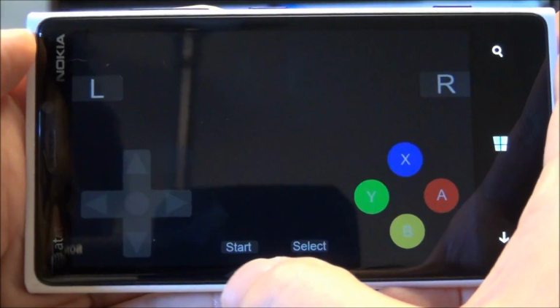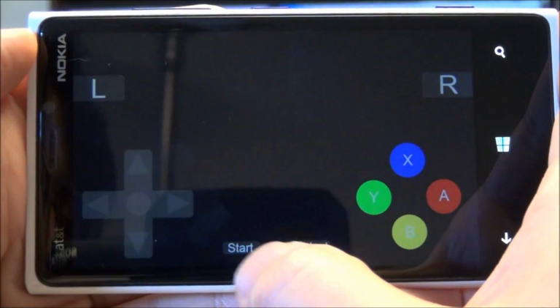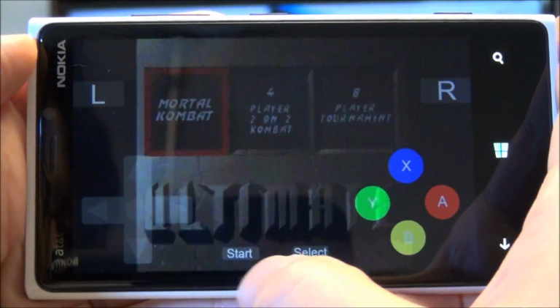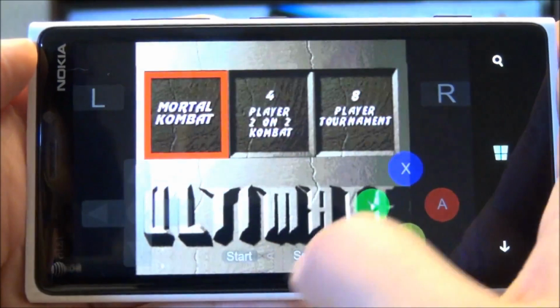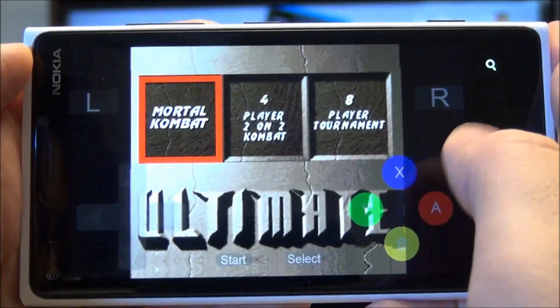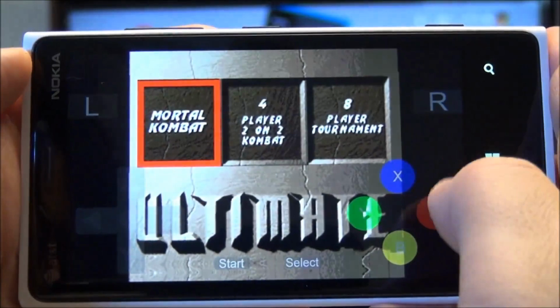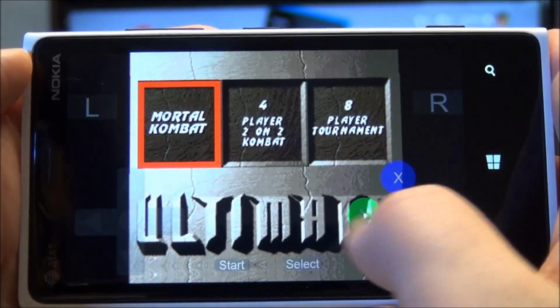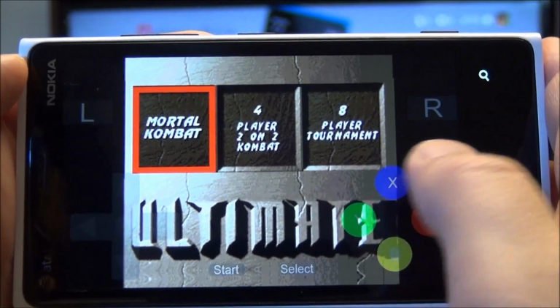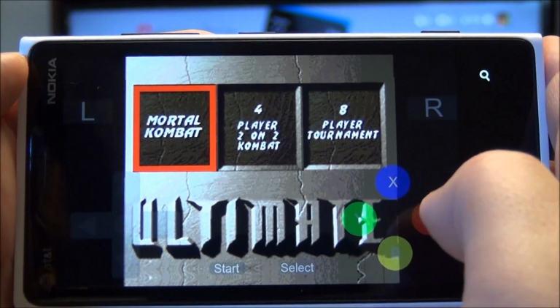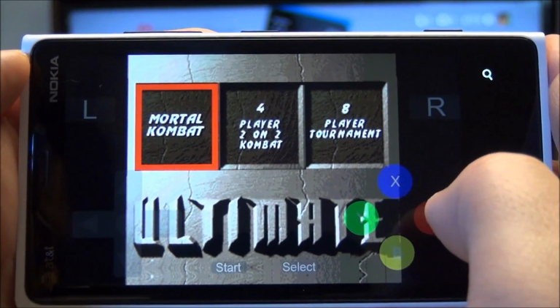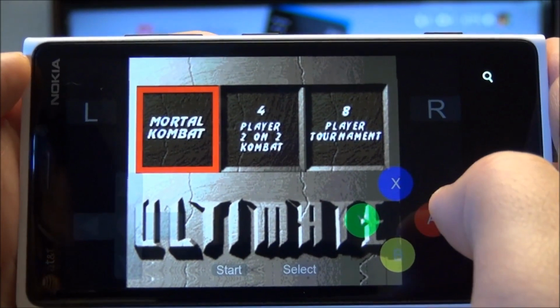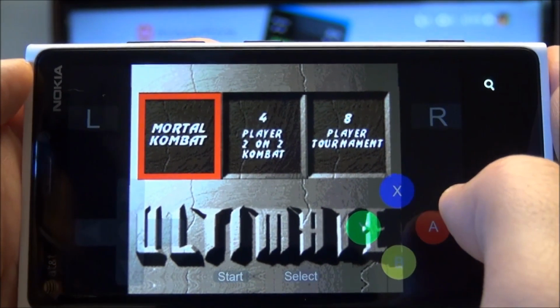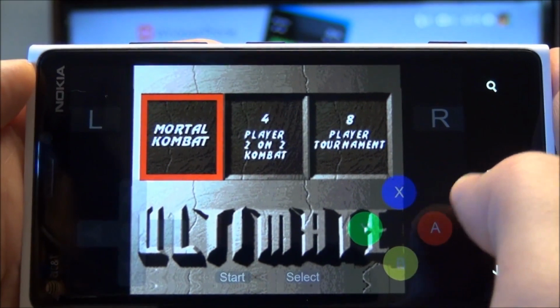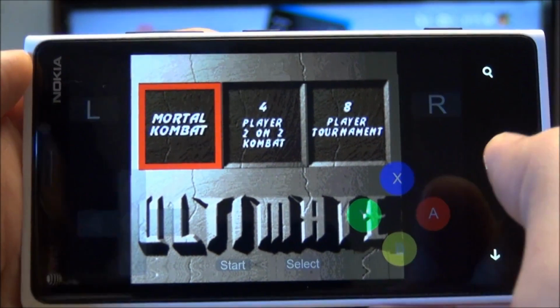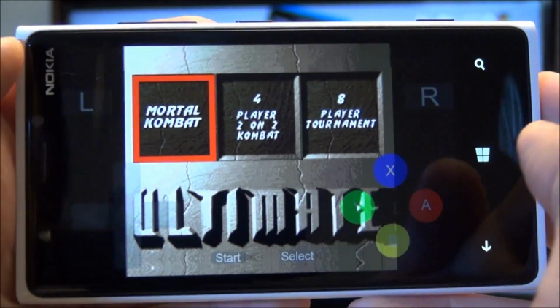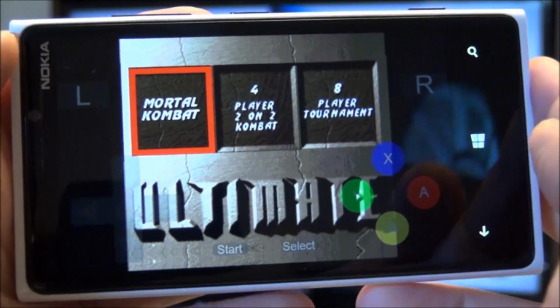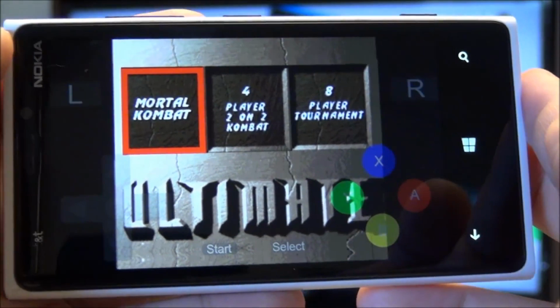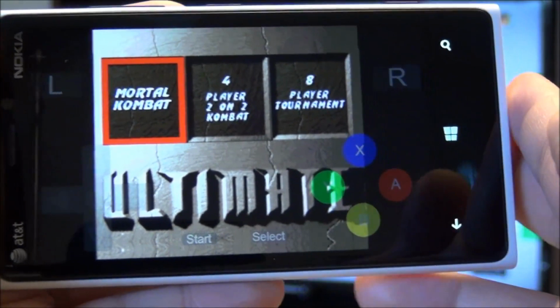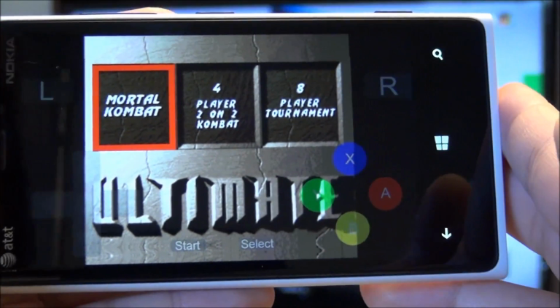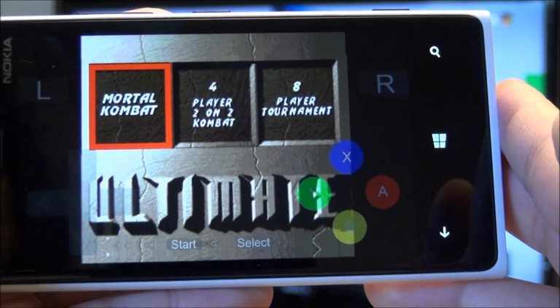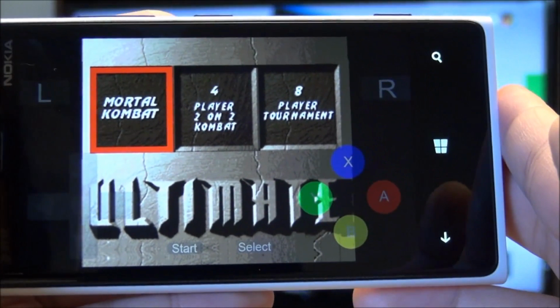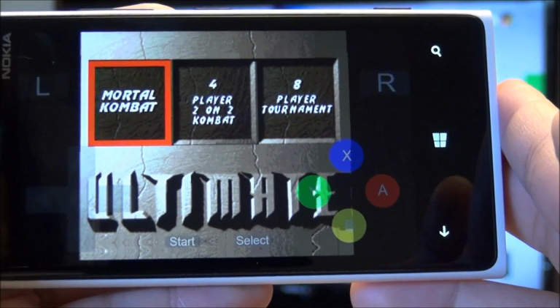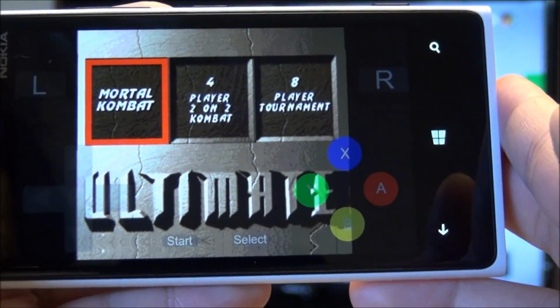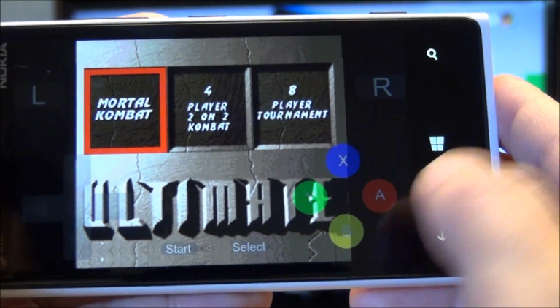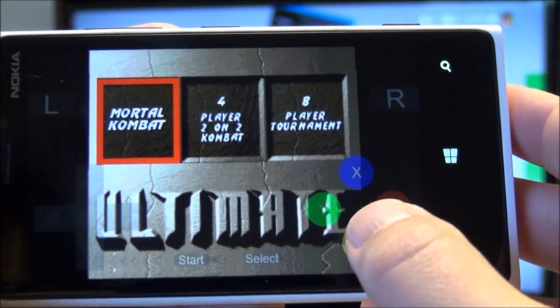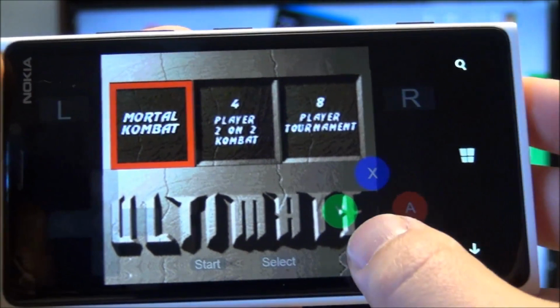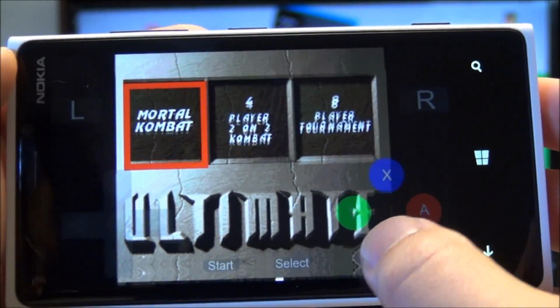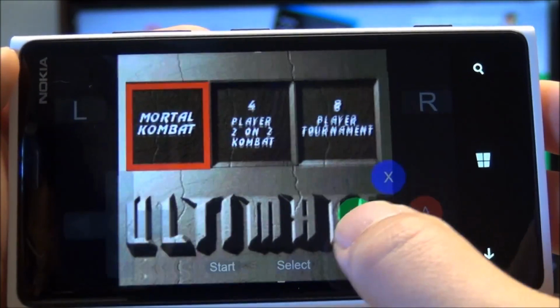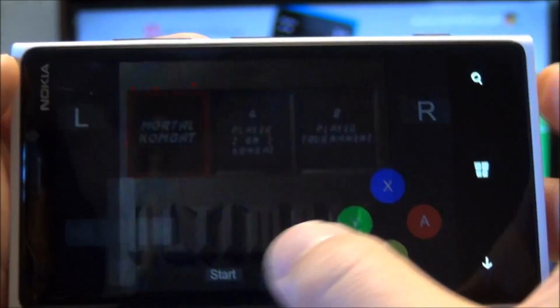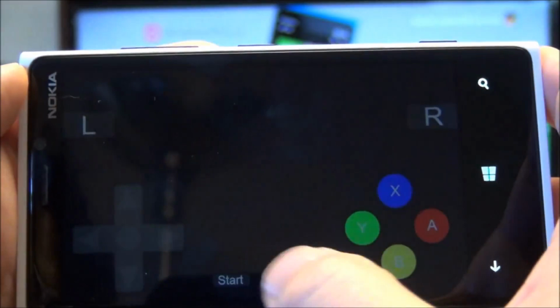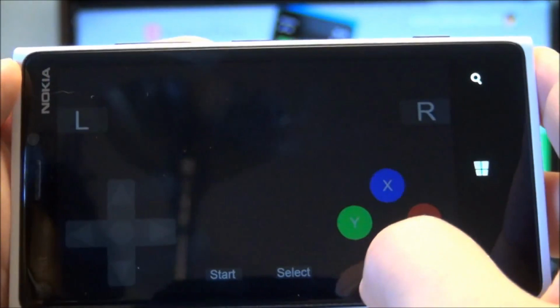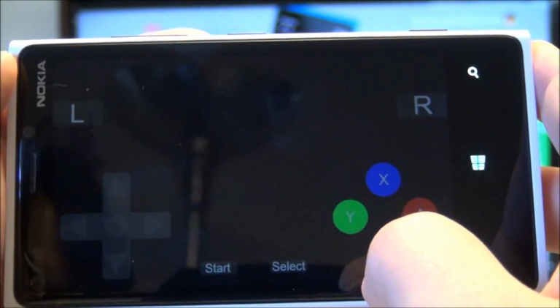You can see the little buttons there. They're kind of a little bit faded, which just gives a nice effect.